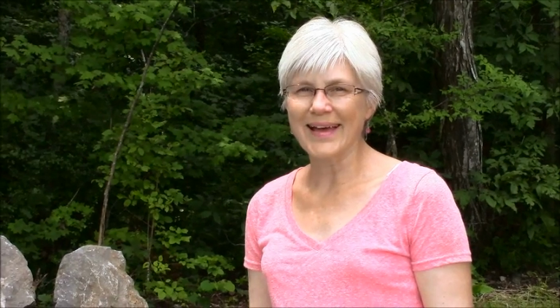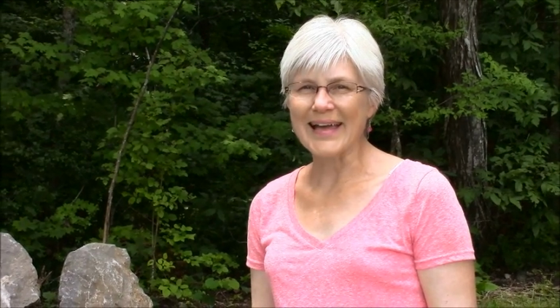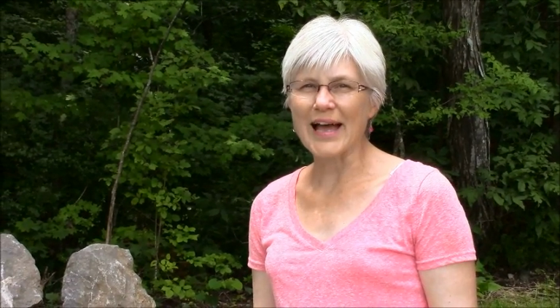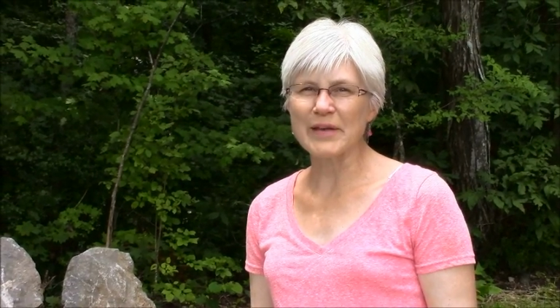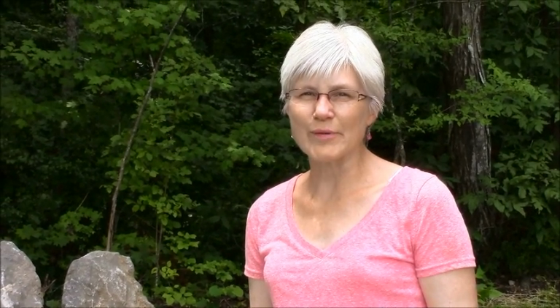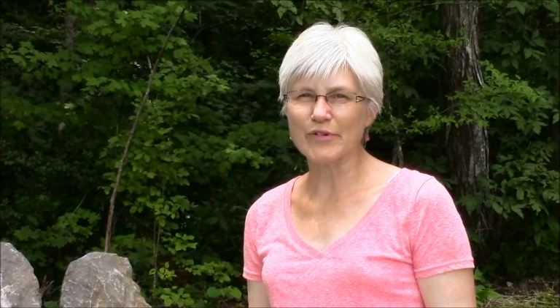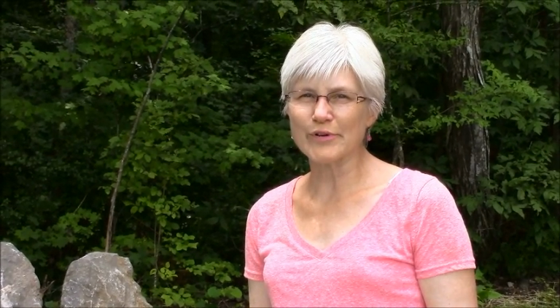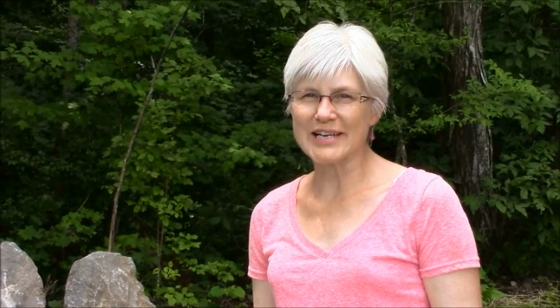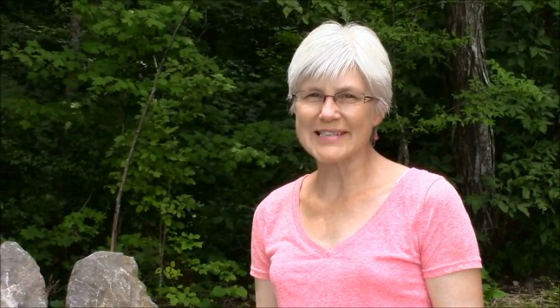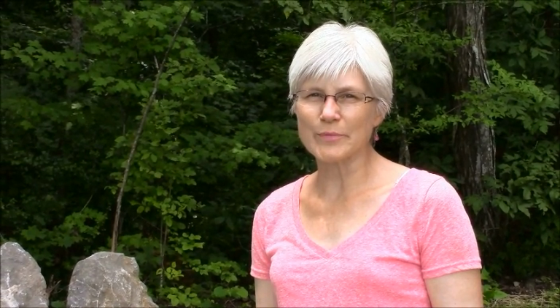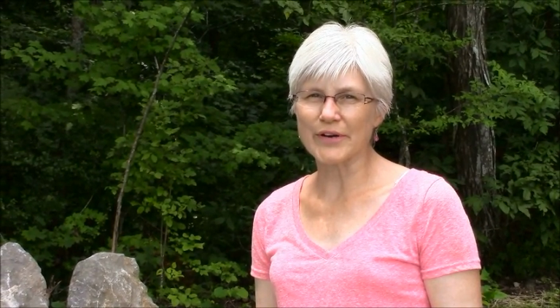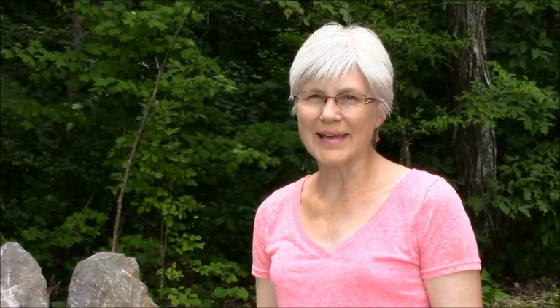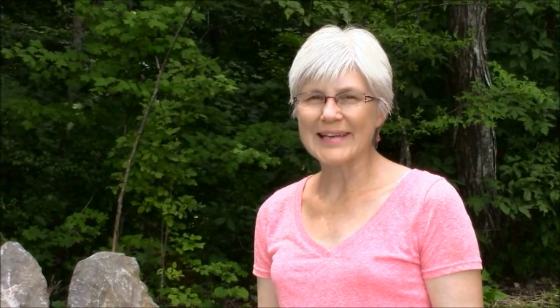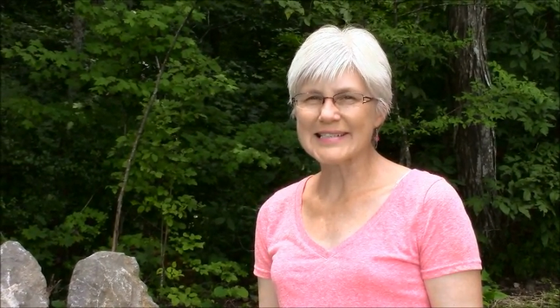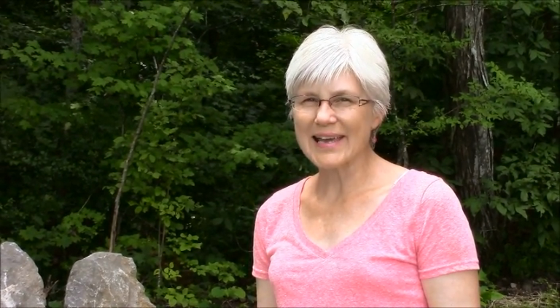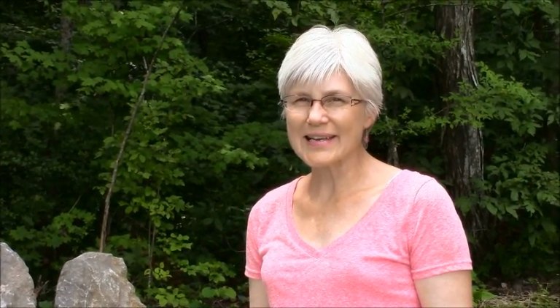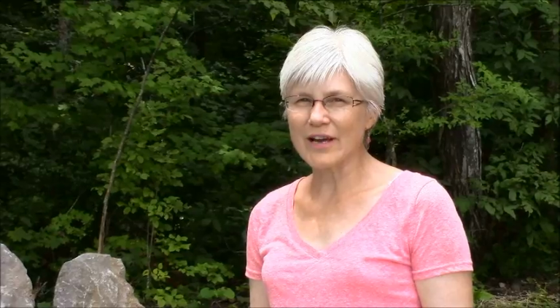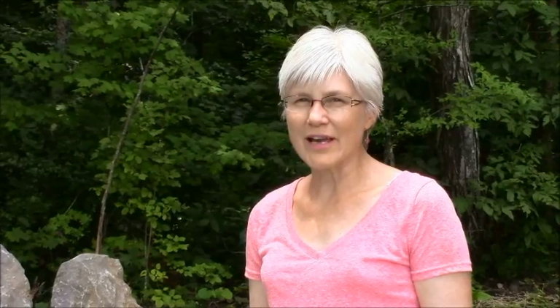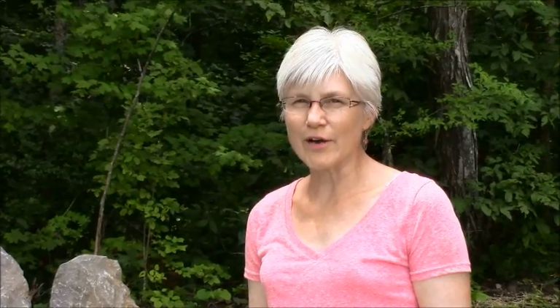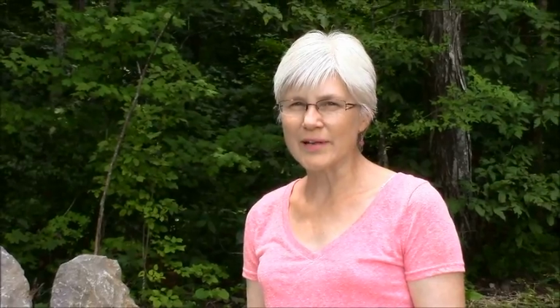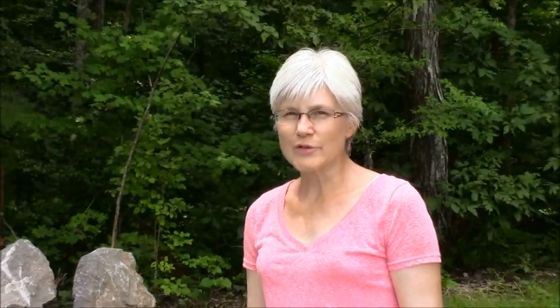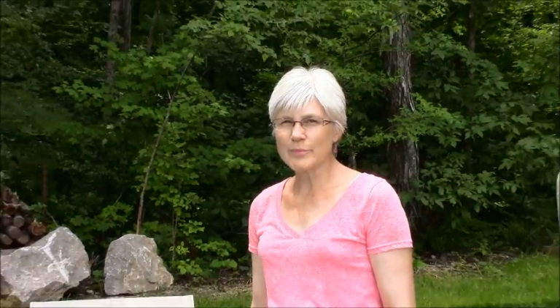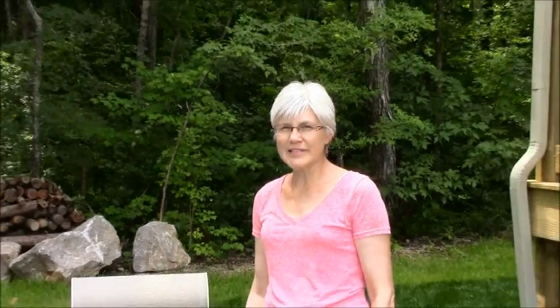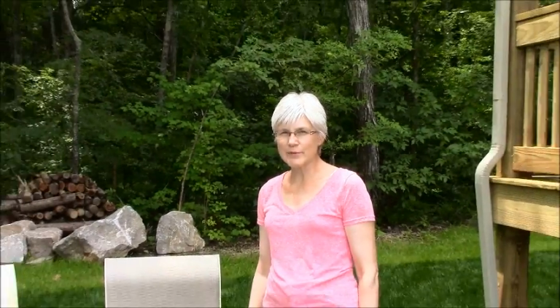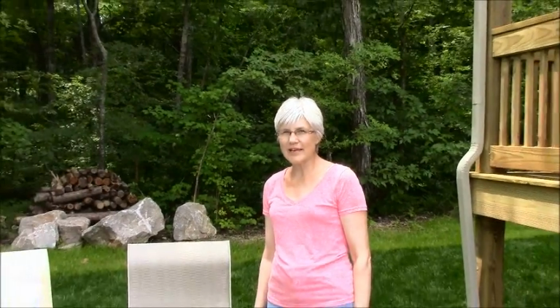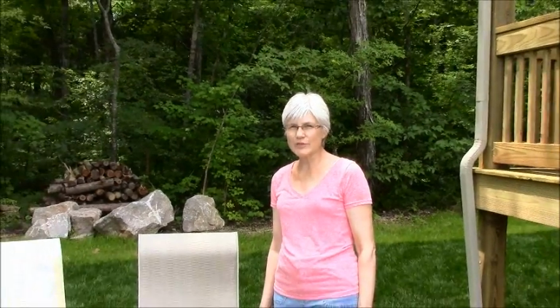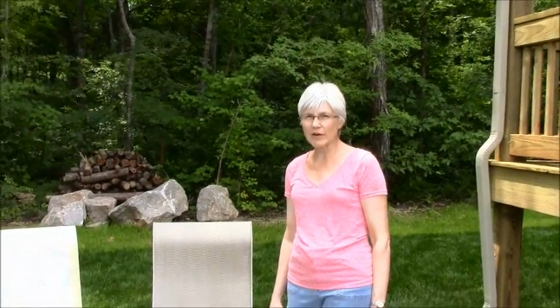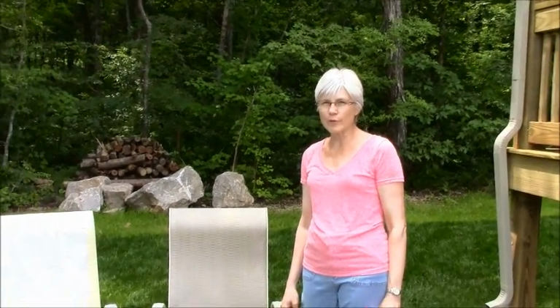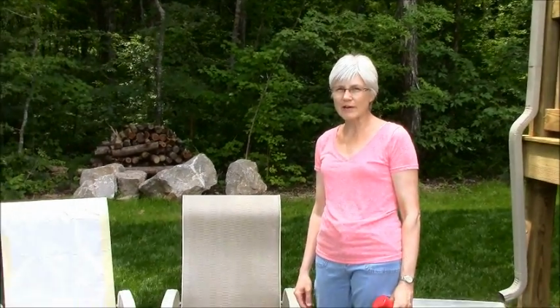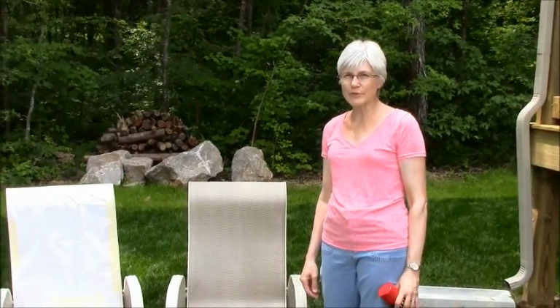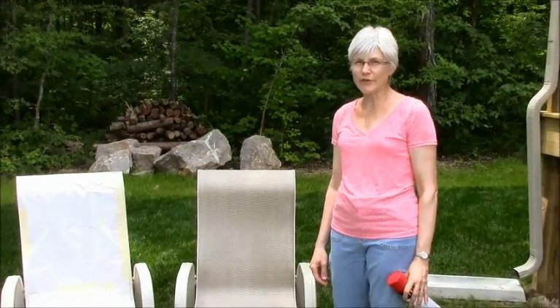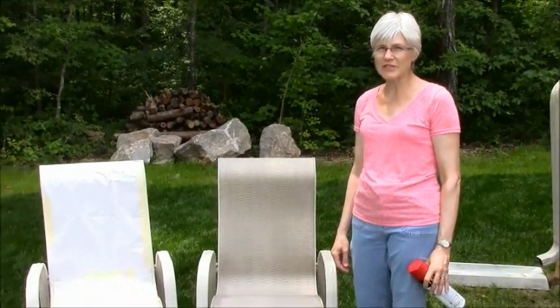Hi, I'm Mary with Front Porch Ideas and More, and today Dave and I are trying to bring some new life to our old outdoor furniture.